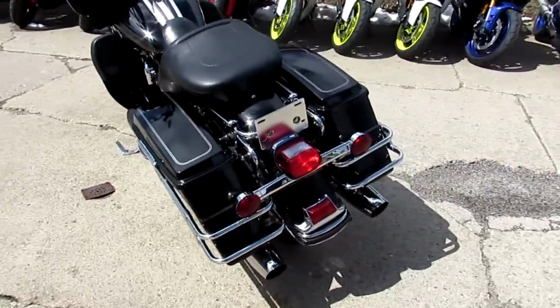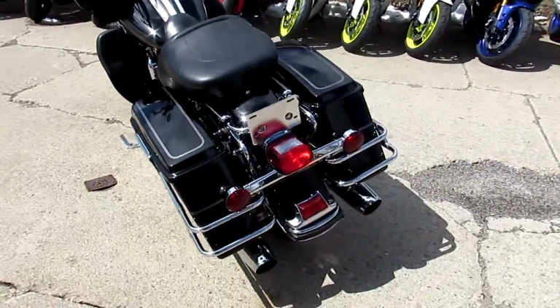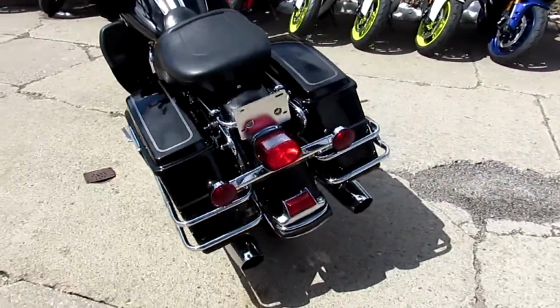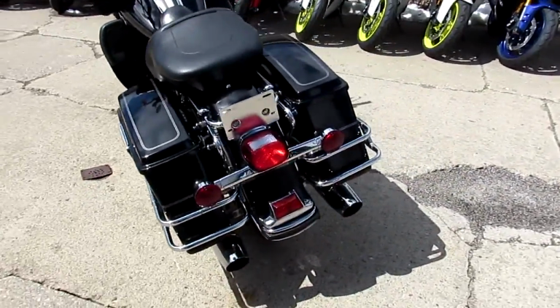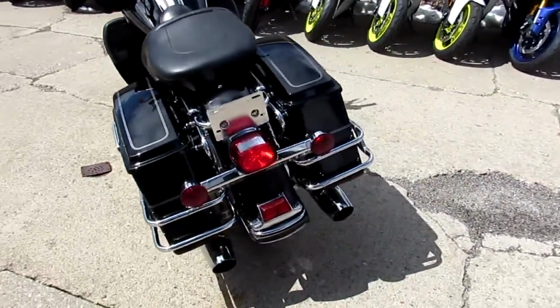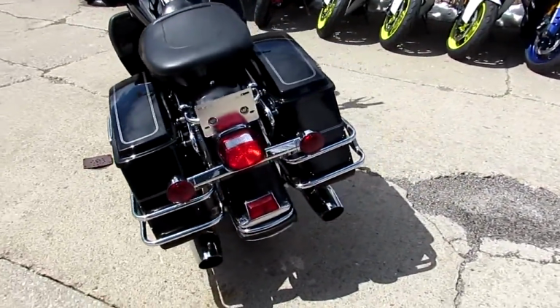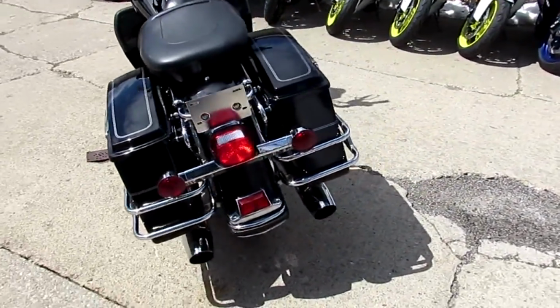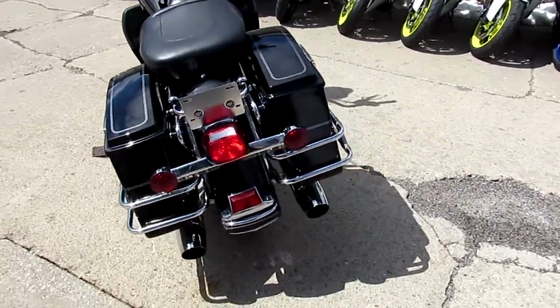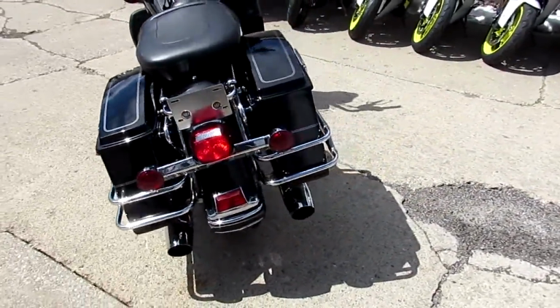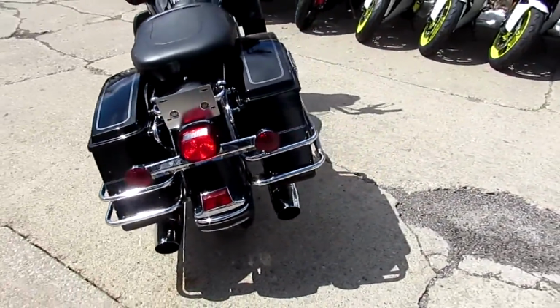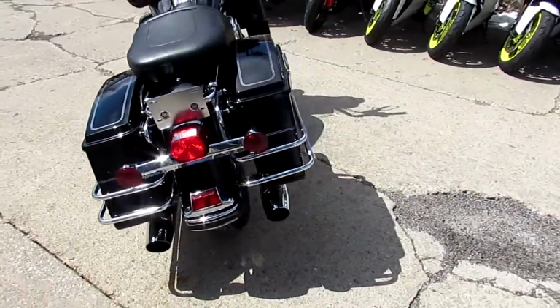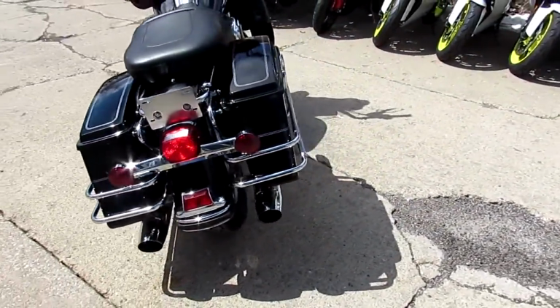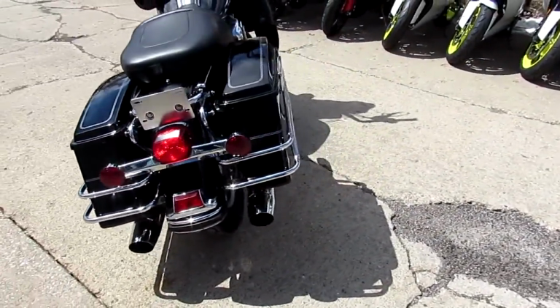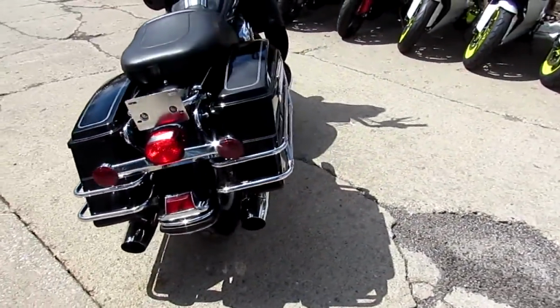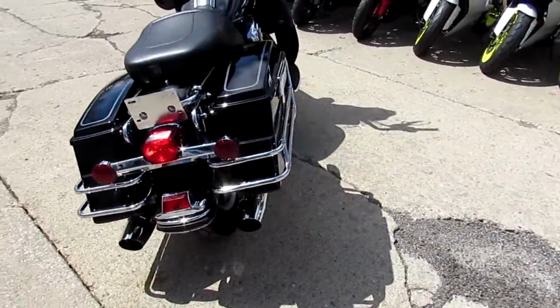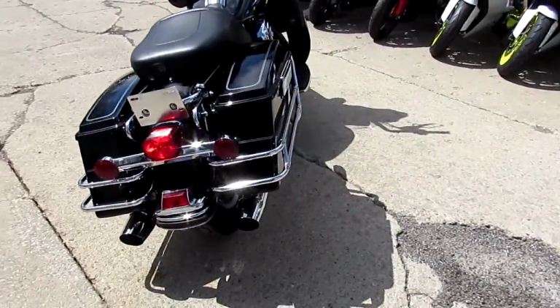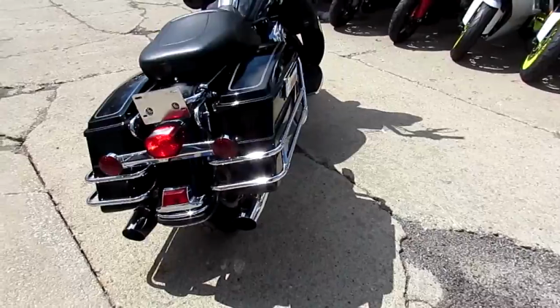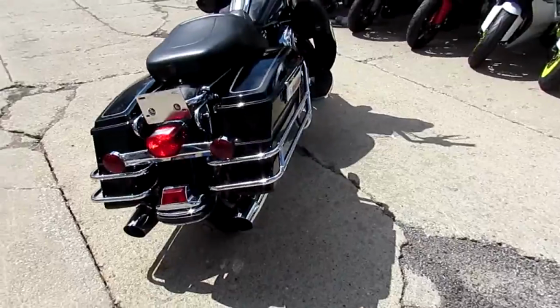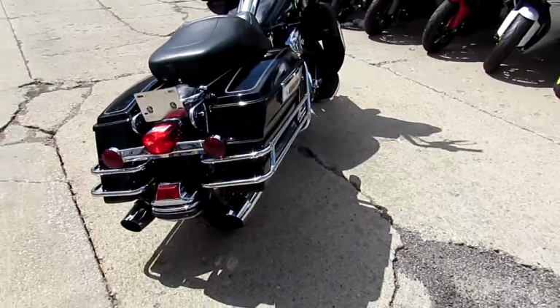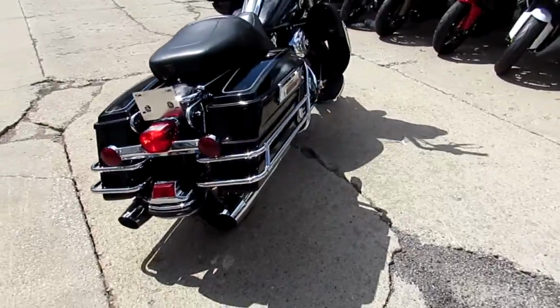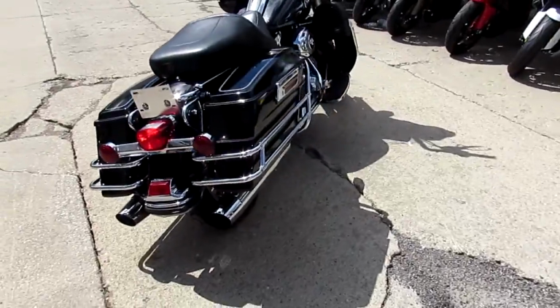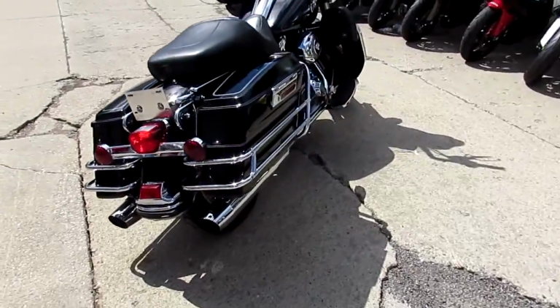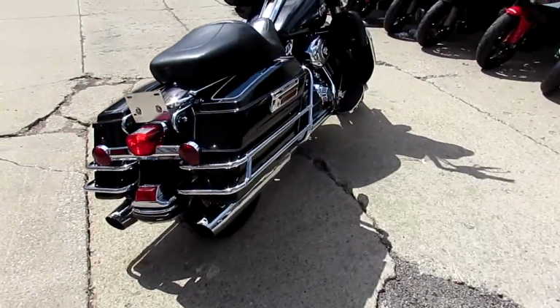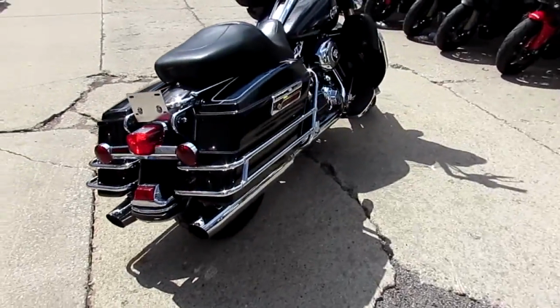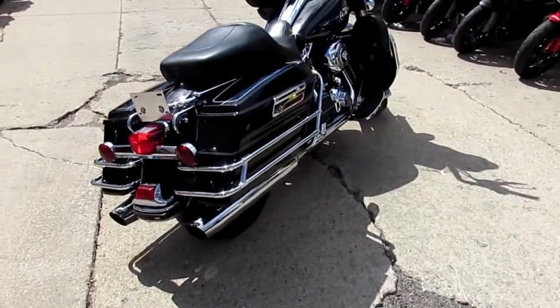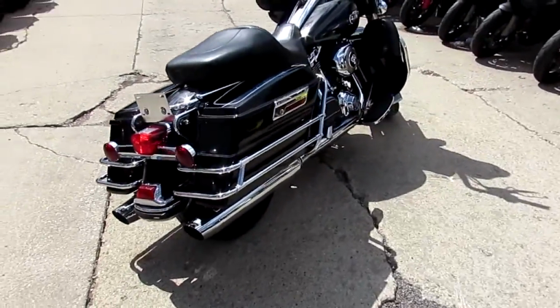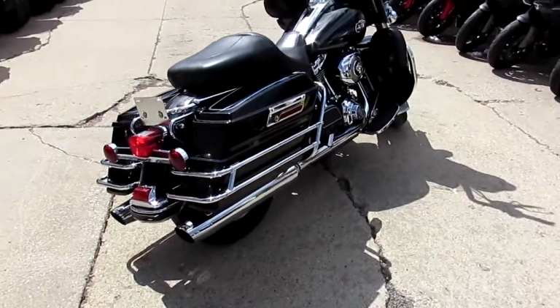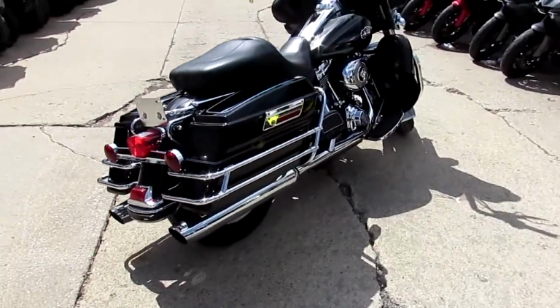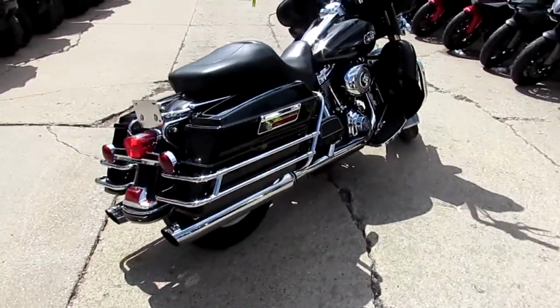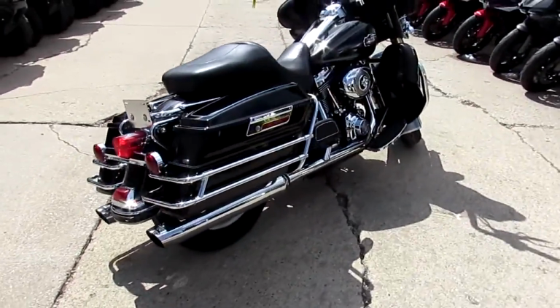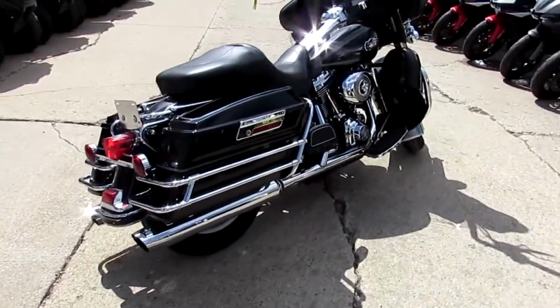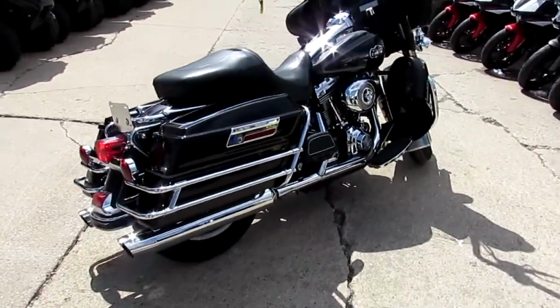This thing's ready for the road. All the fluids have been changed, and it's been inspected and serviced at the dealership.